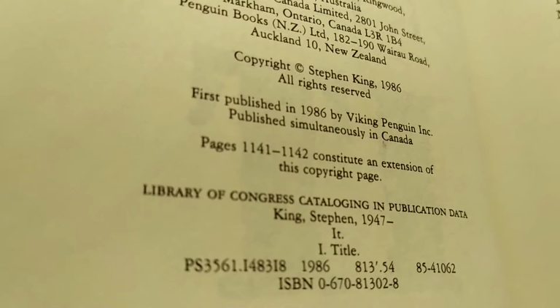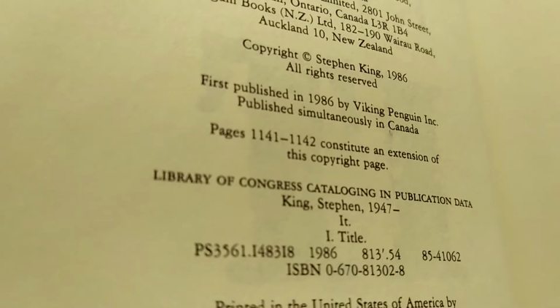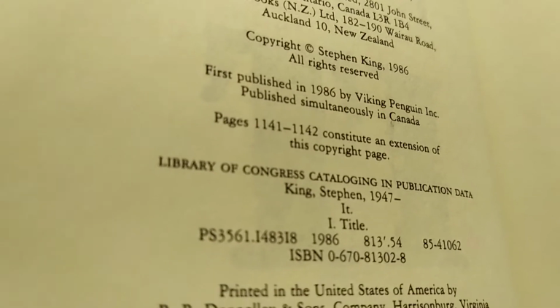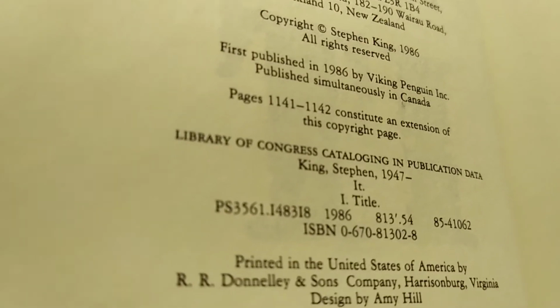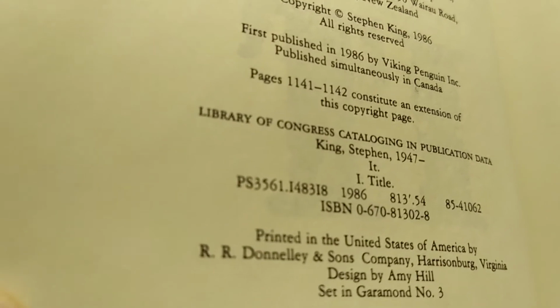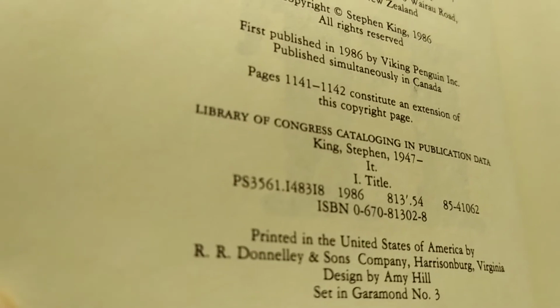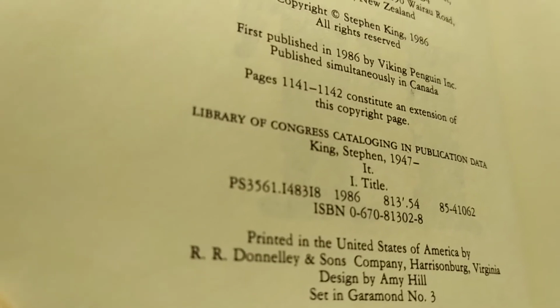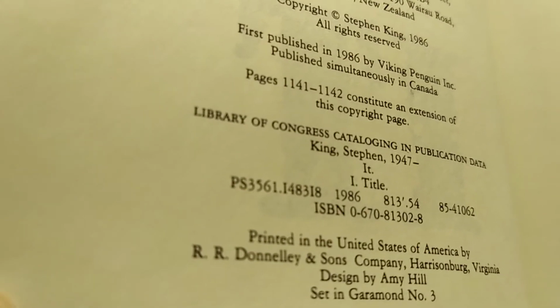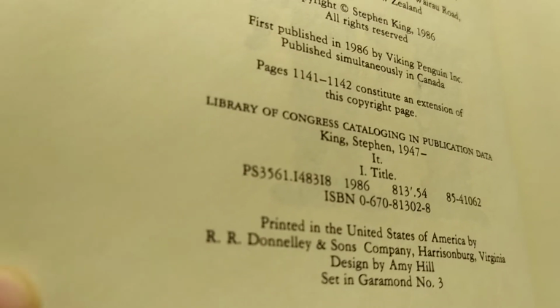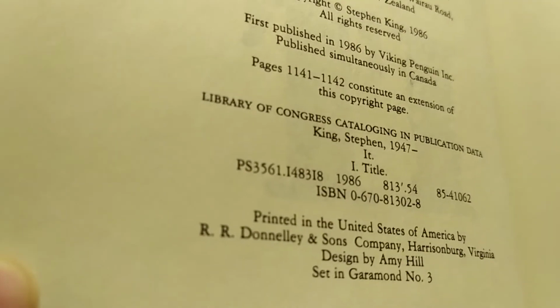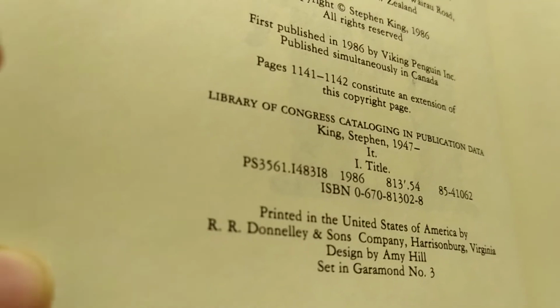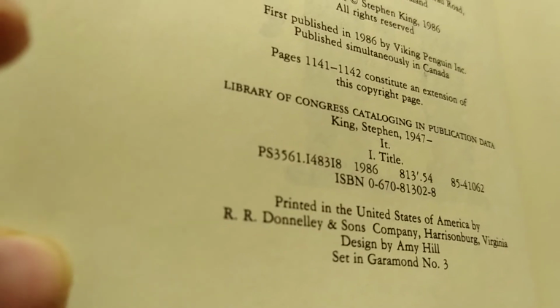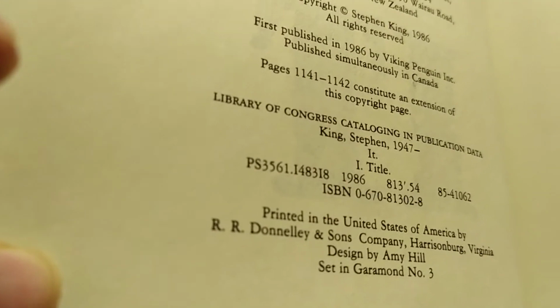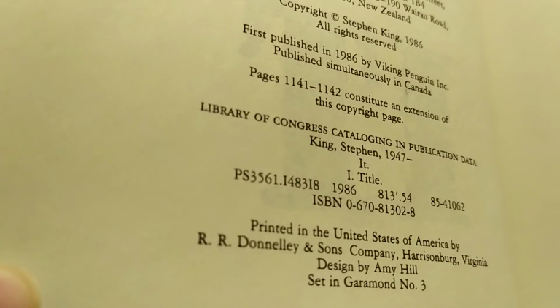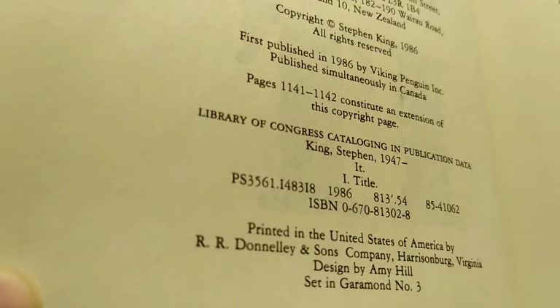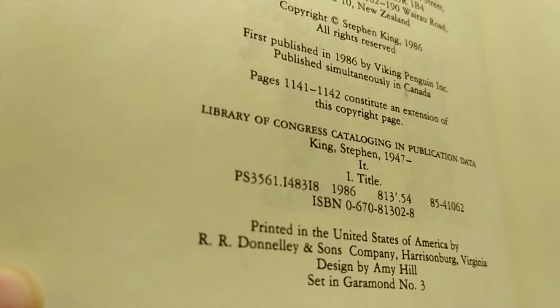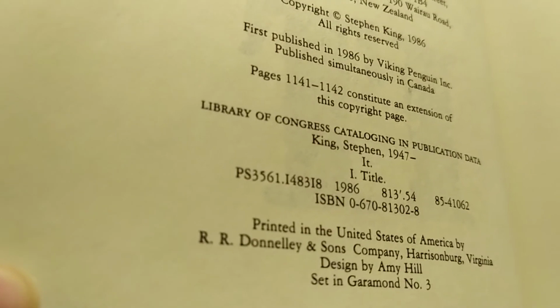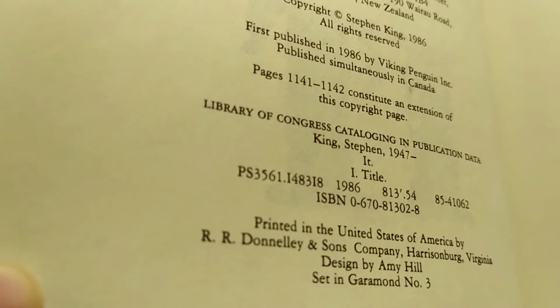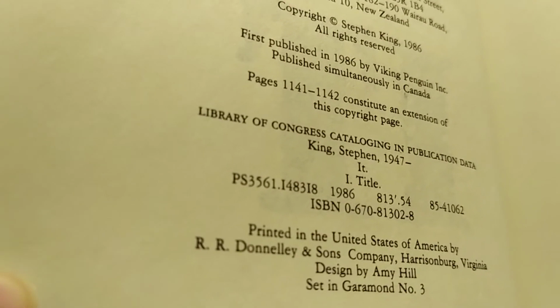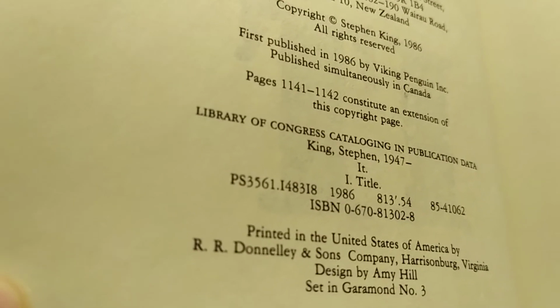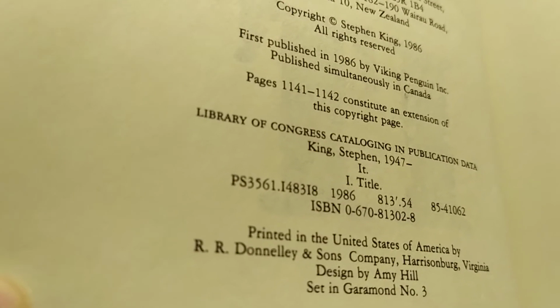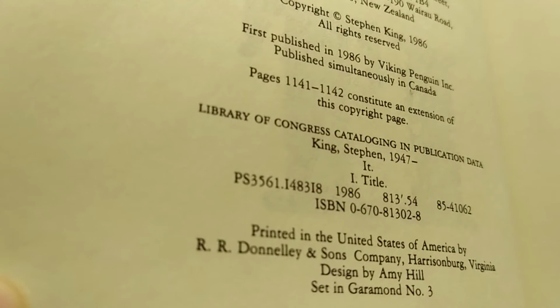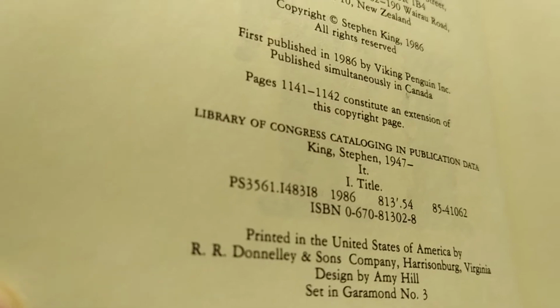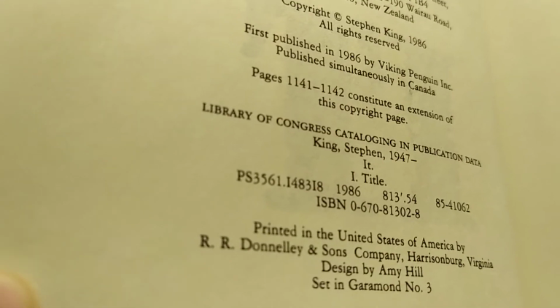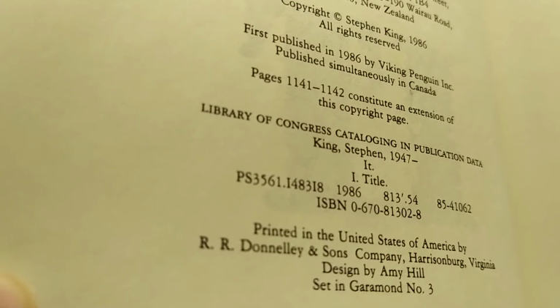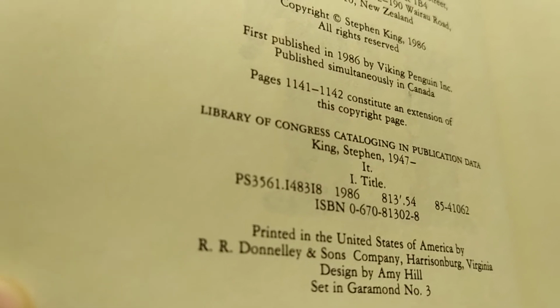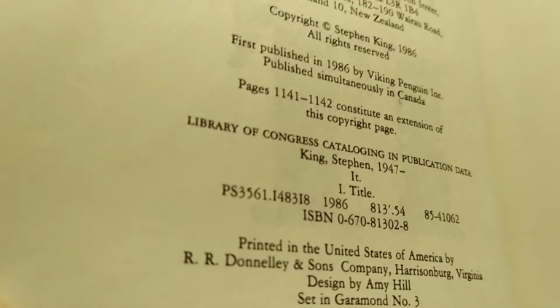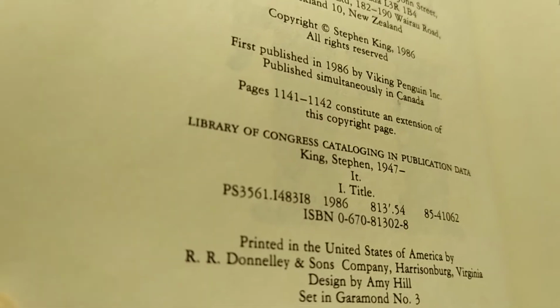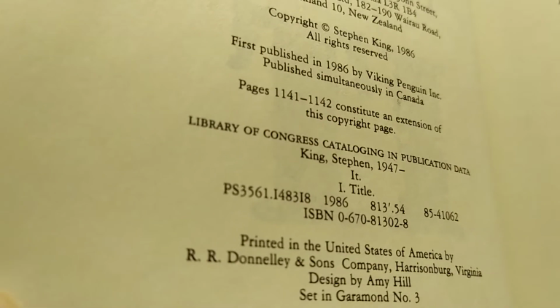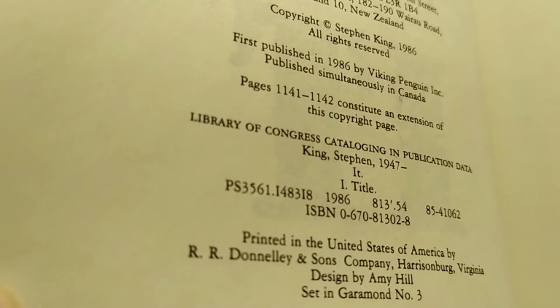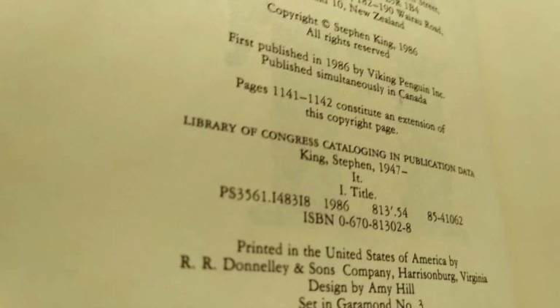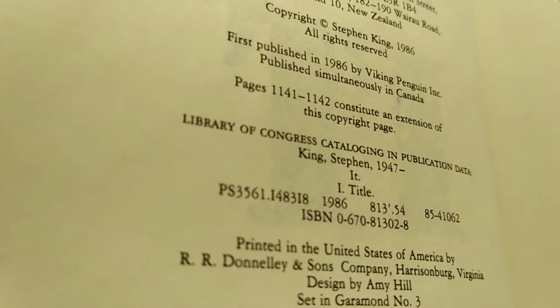And it has no code — it won't be until The Dark Half that the Stephen King Viking books have codes.